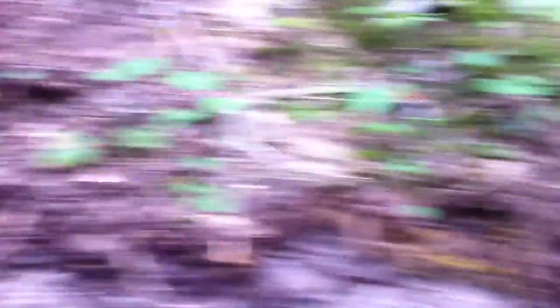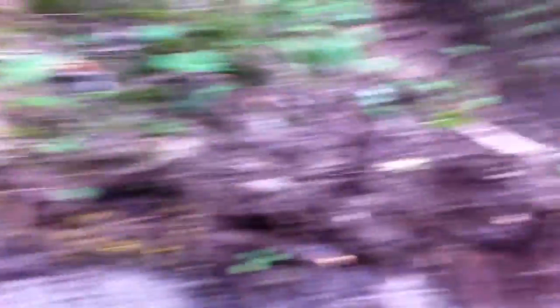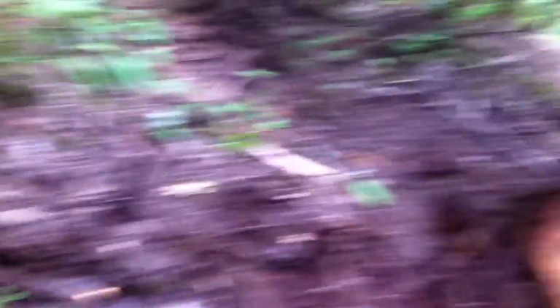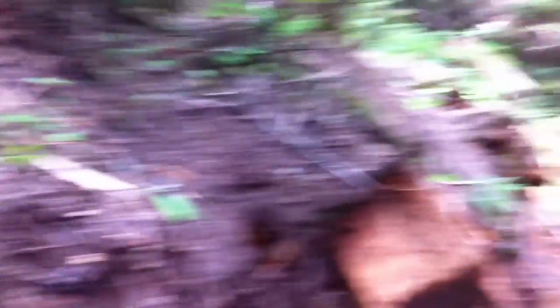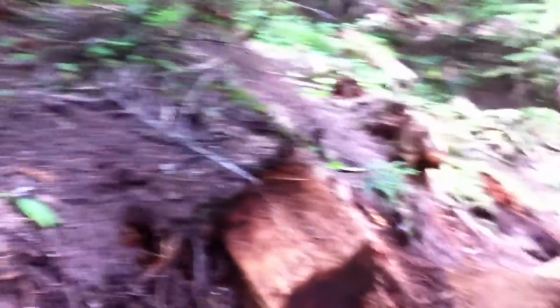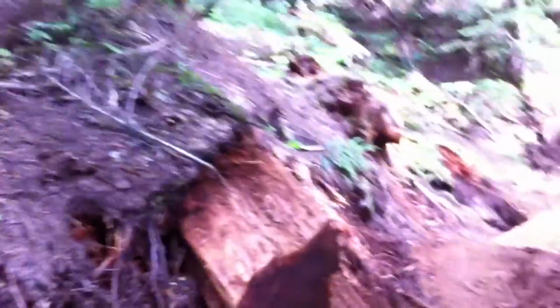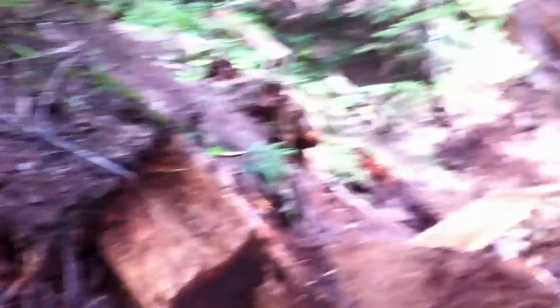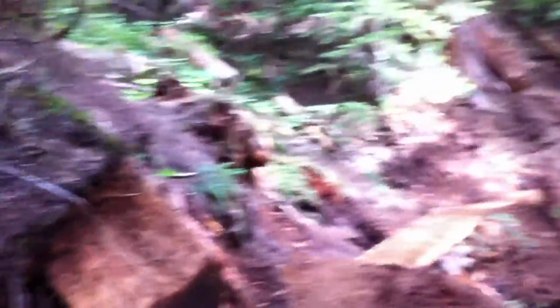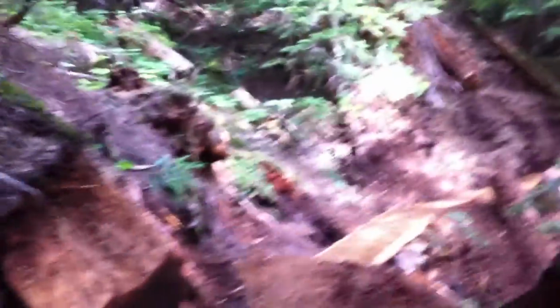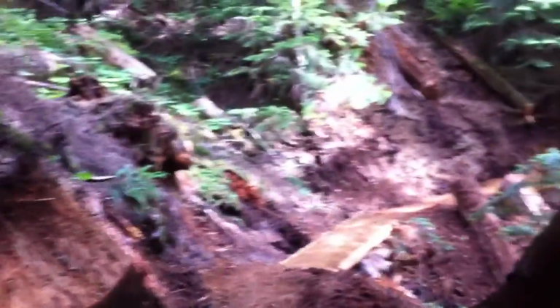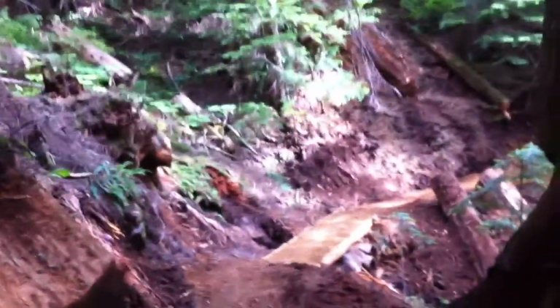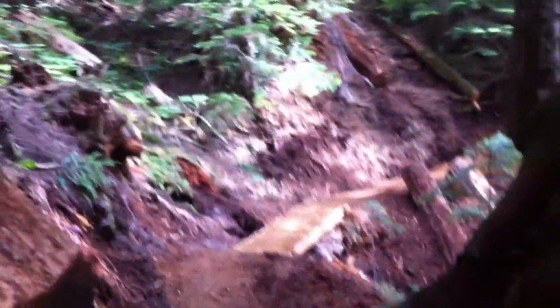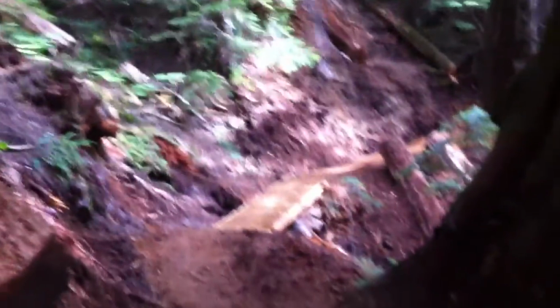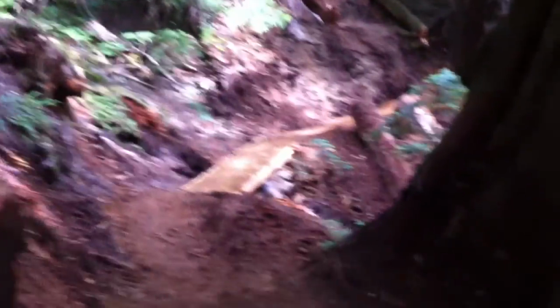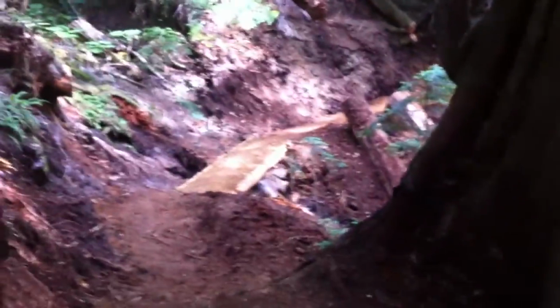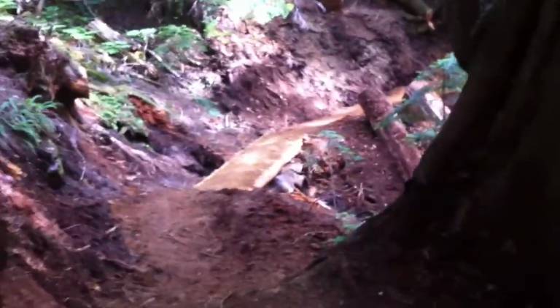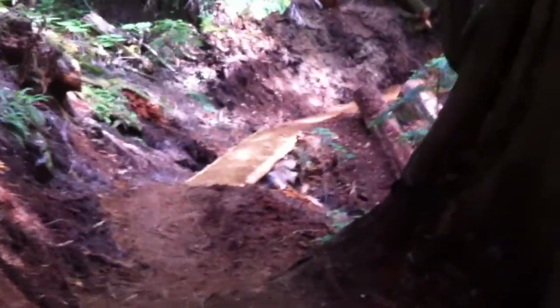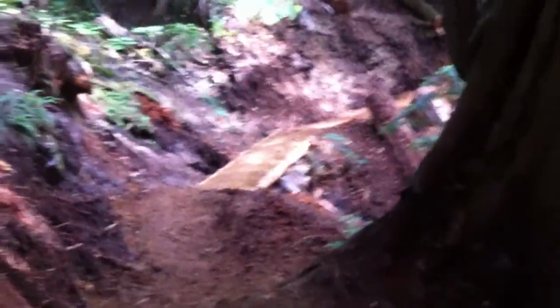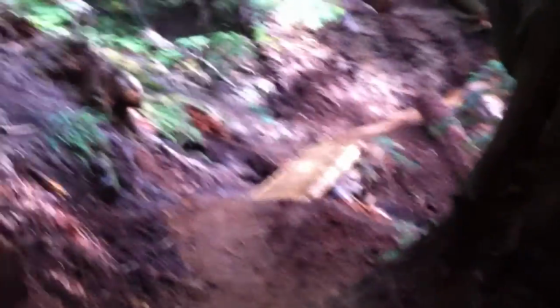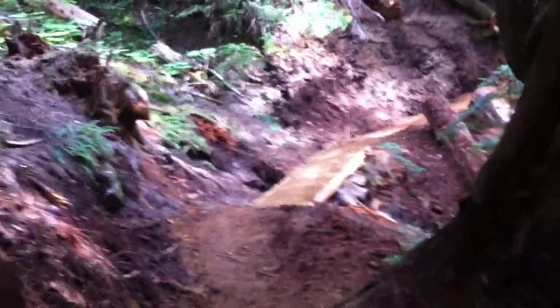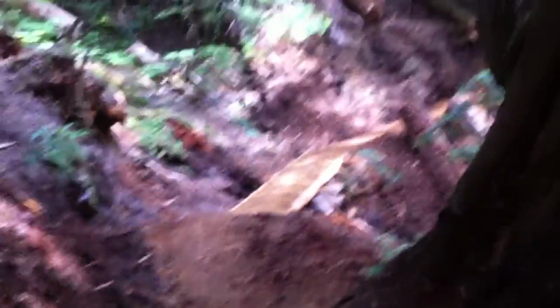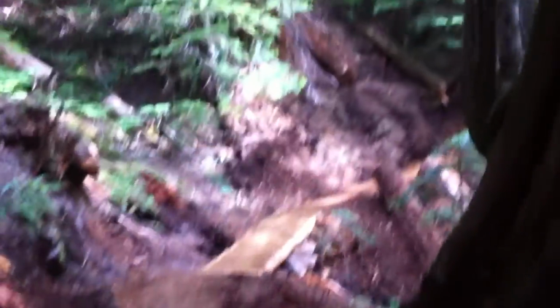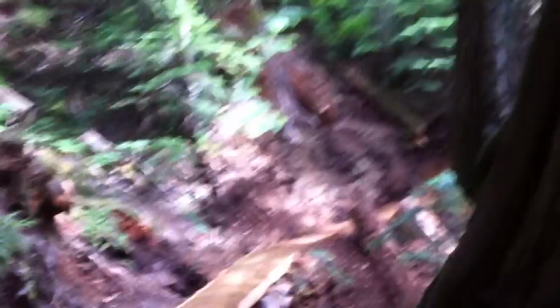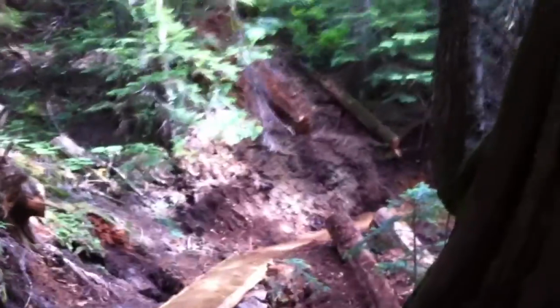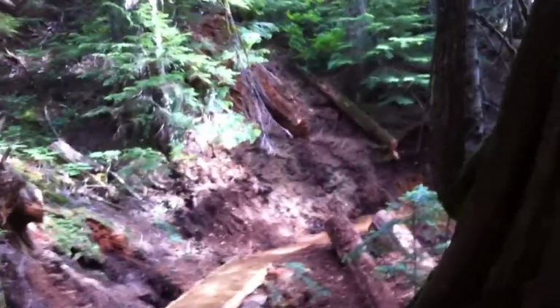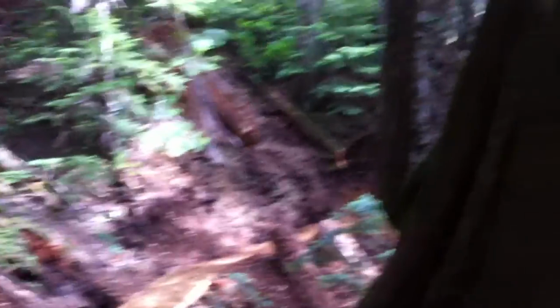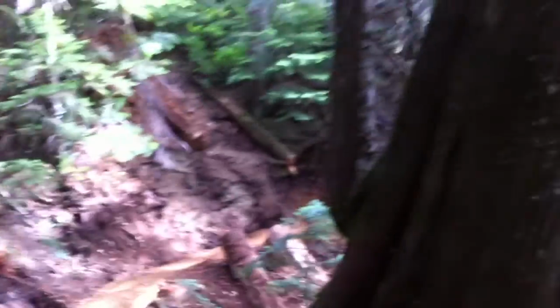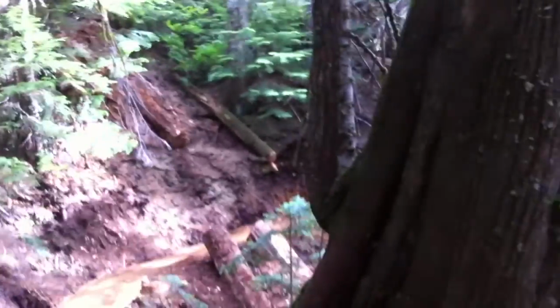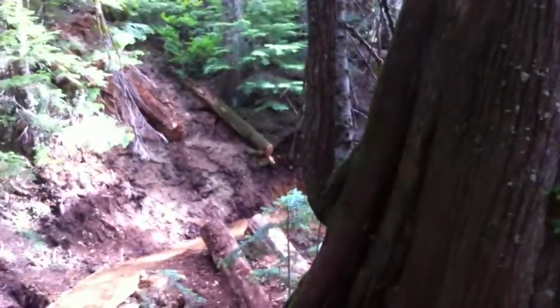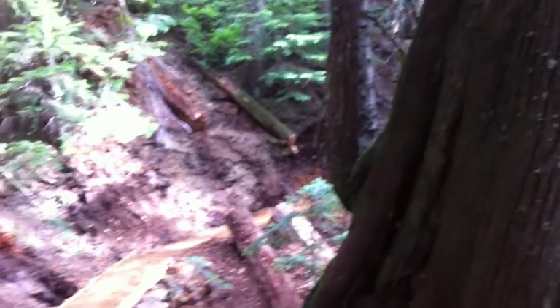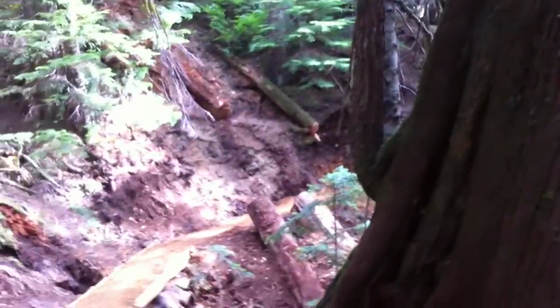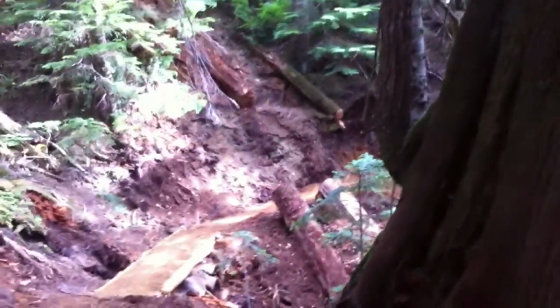I'm out of breath. It's about a two-mile hike up to the site where we're working, and it is almost unrecognizable.